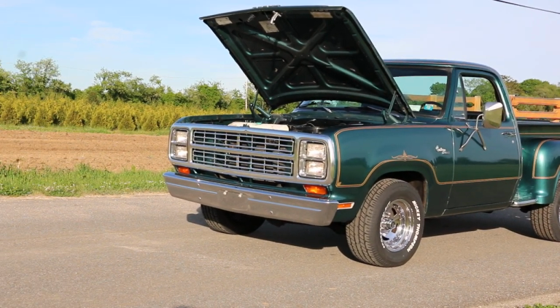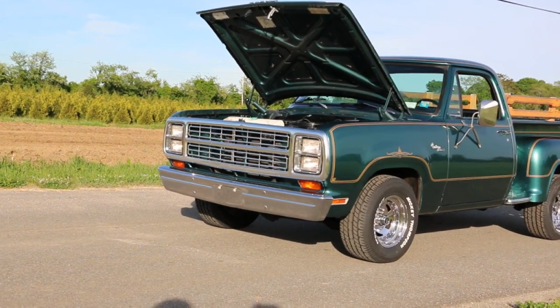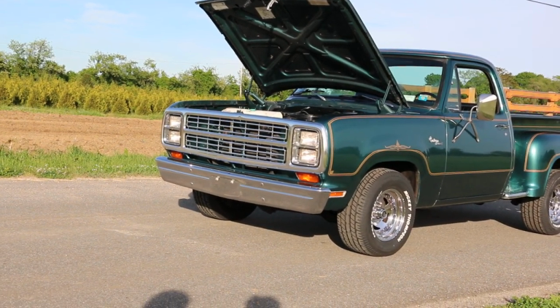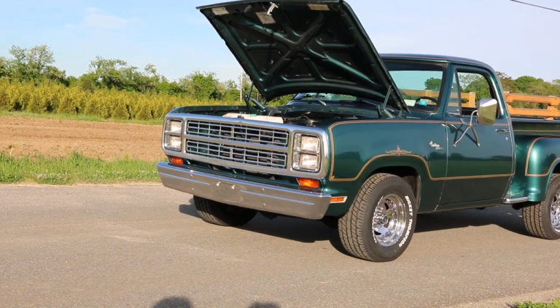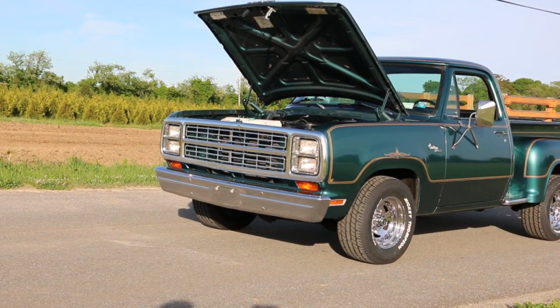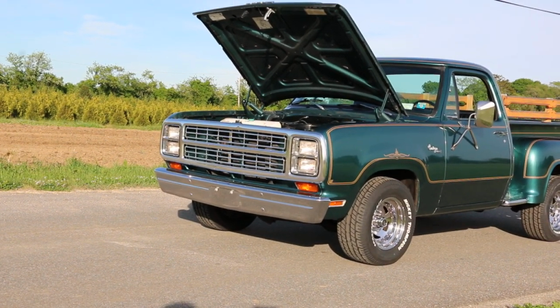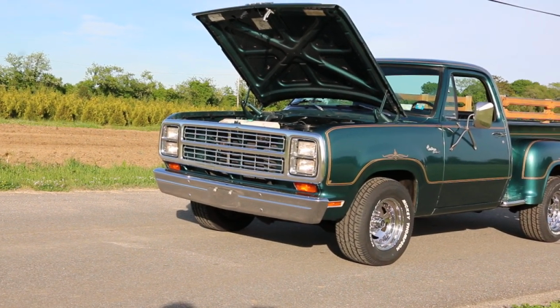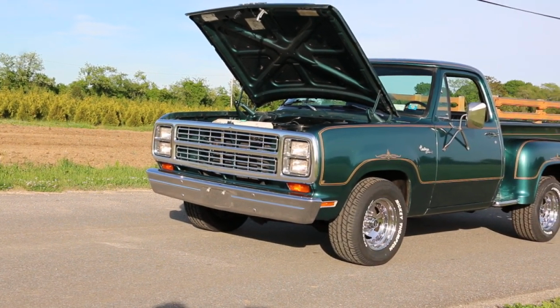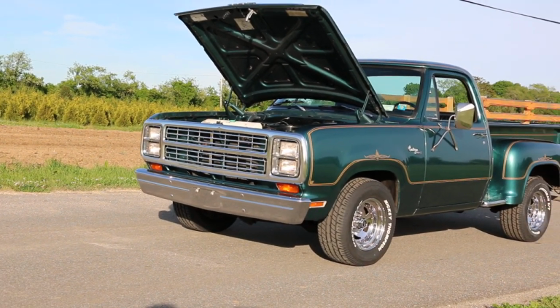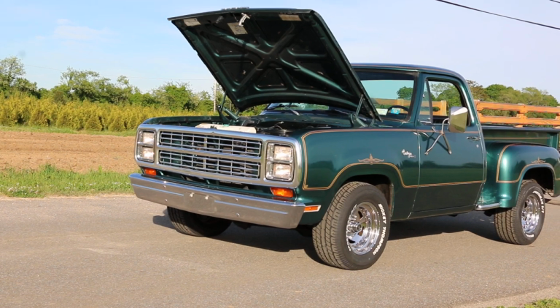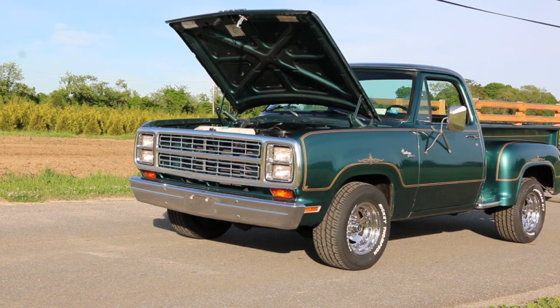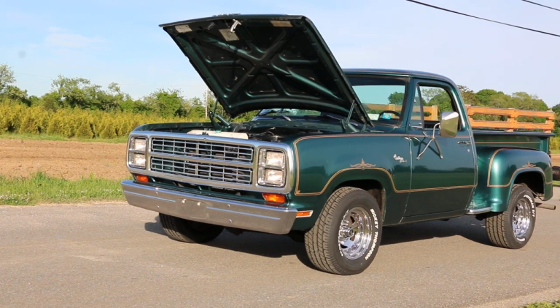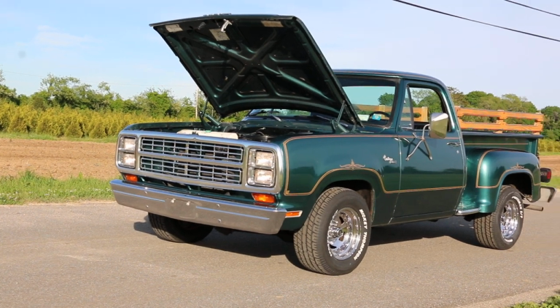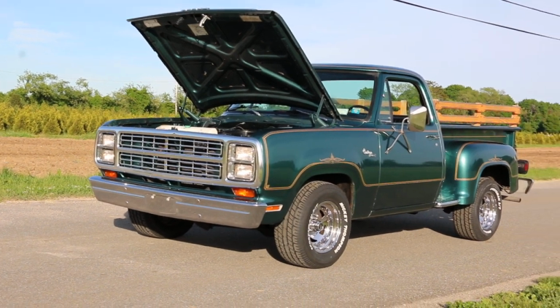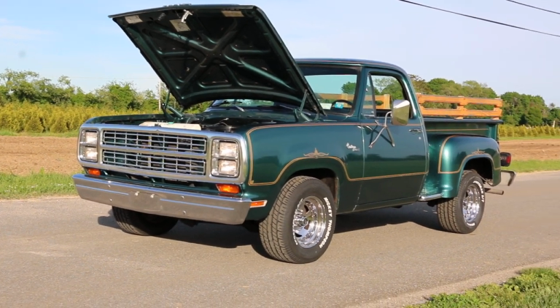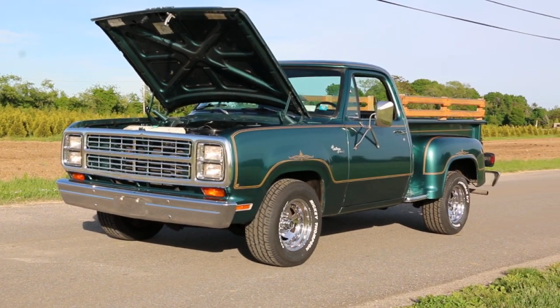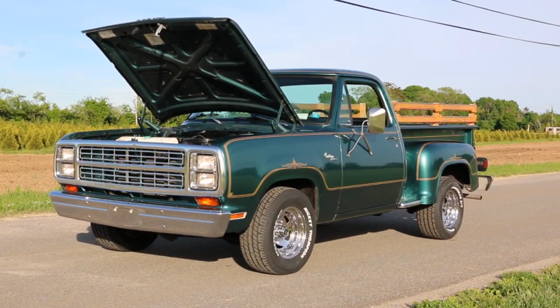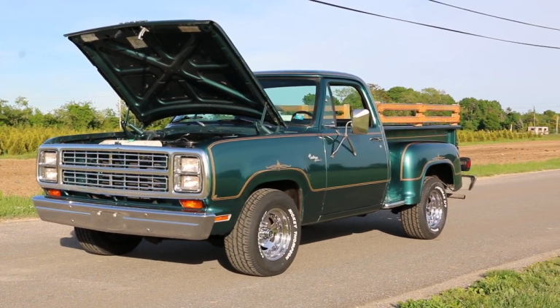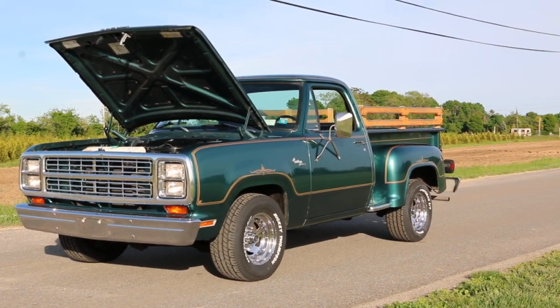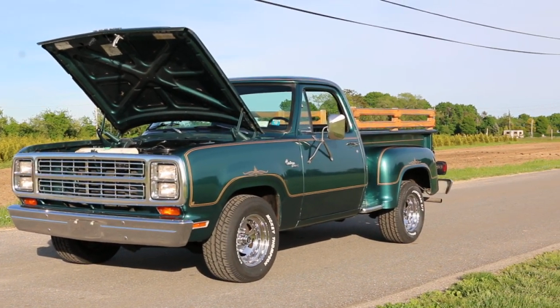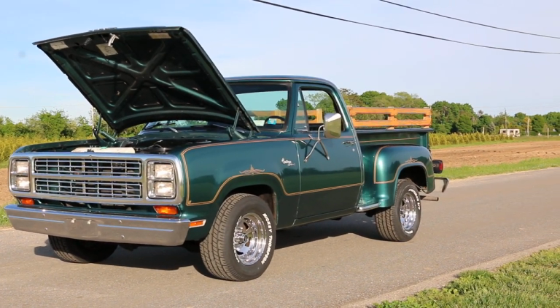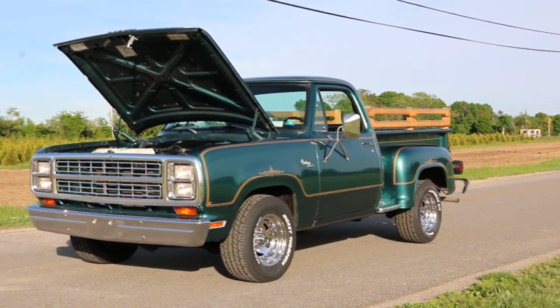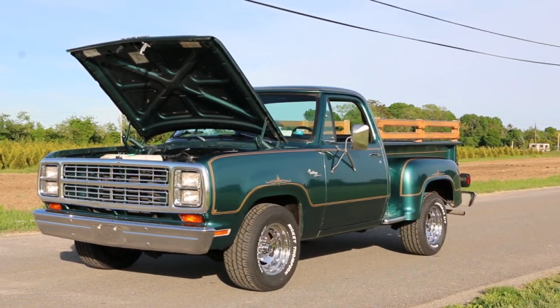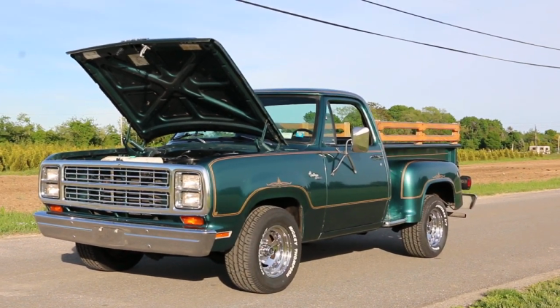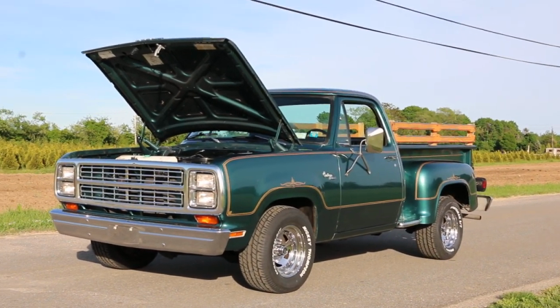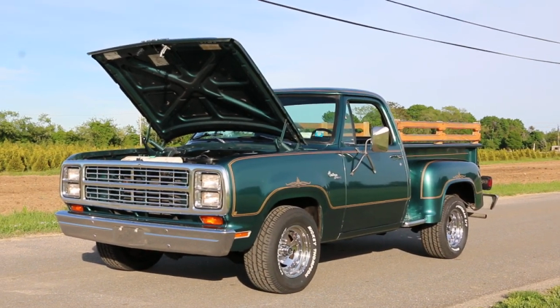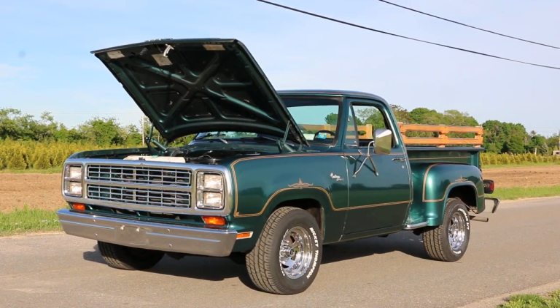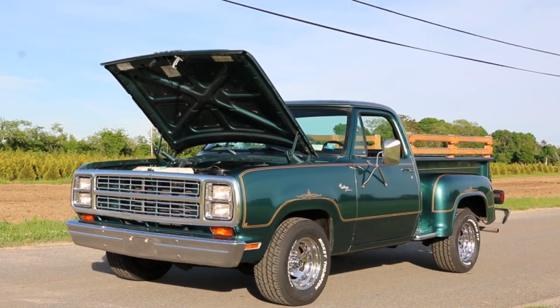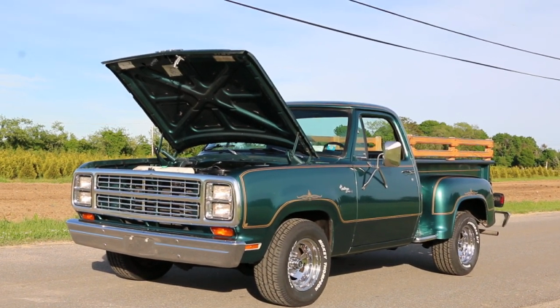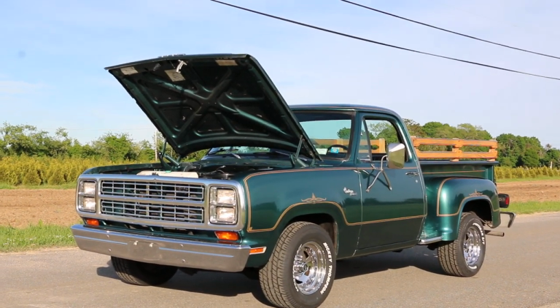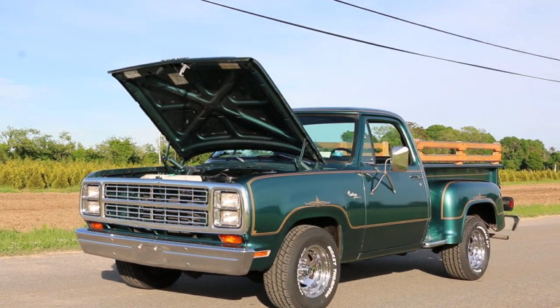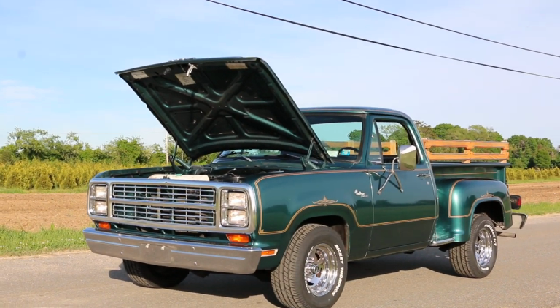That's right. Pretty rare — very rare. Only made for two years, 1978 to 1979.